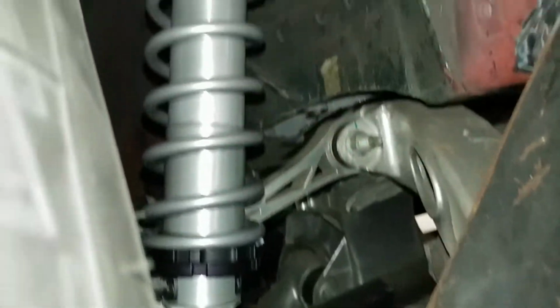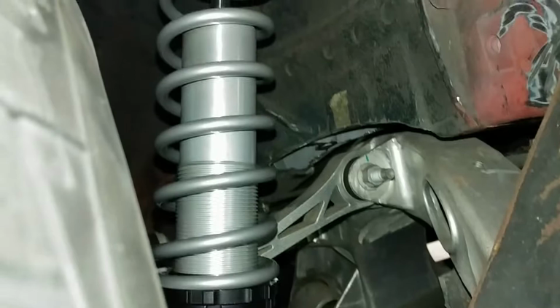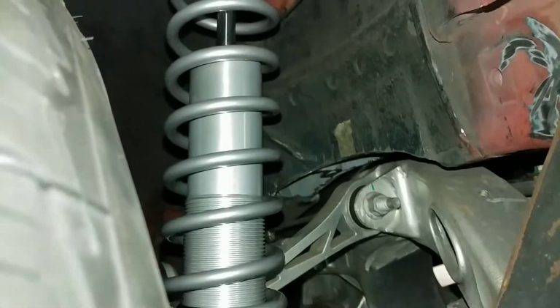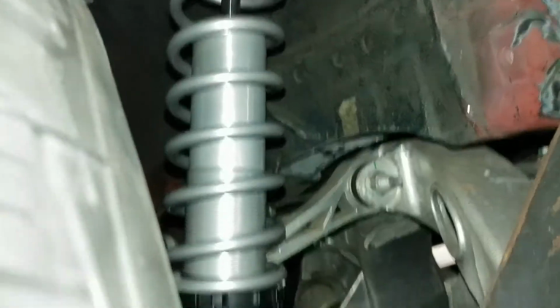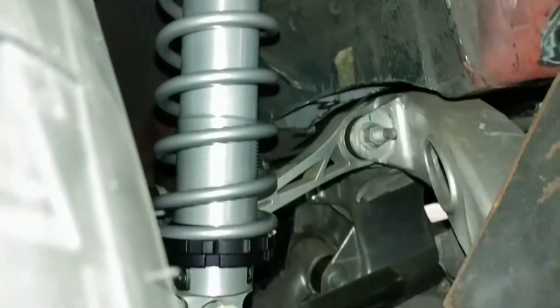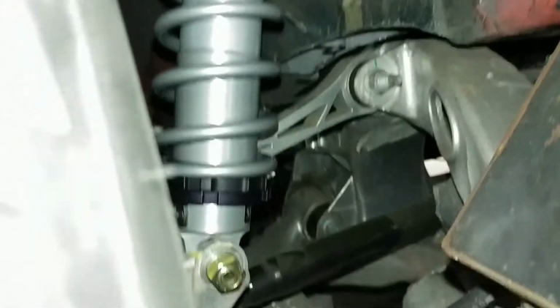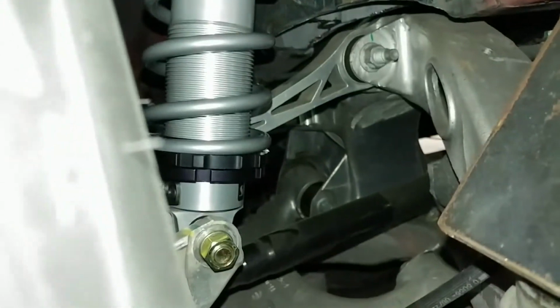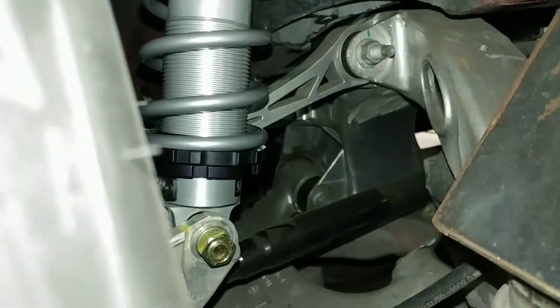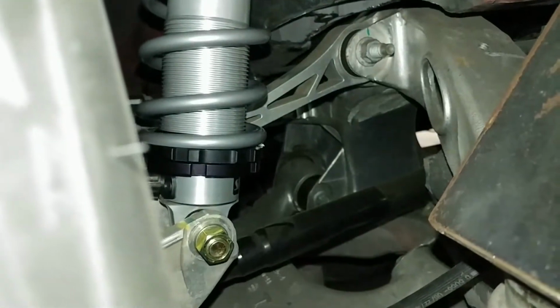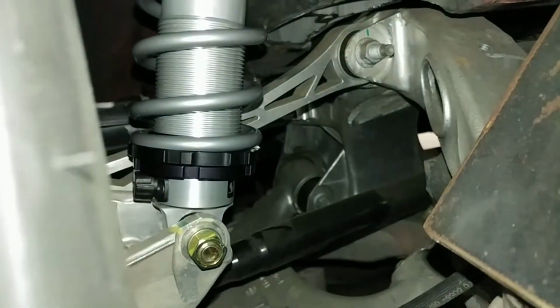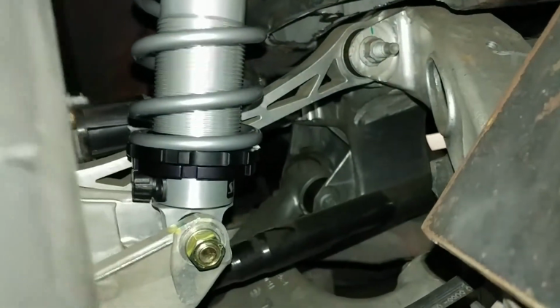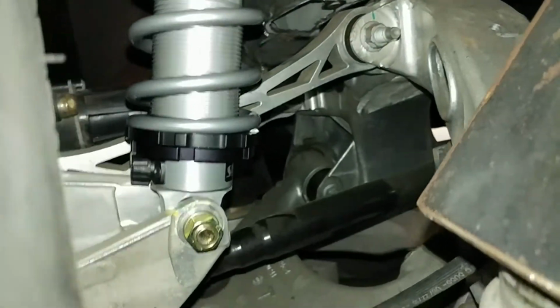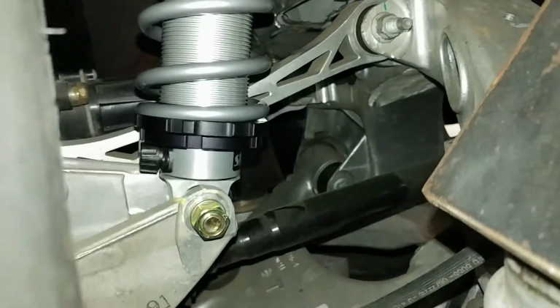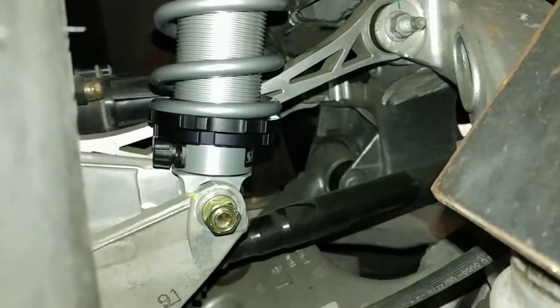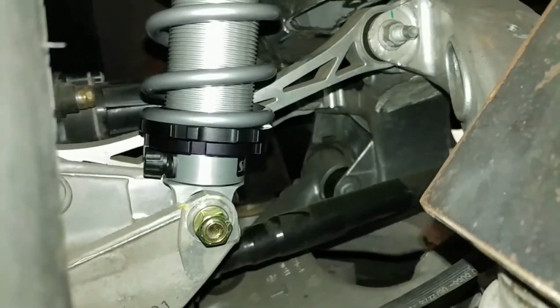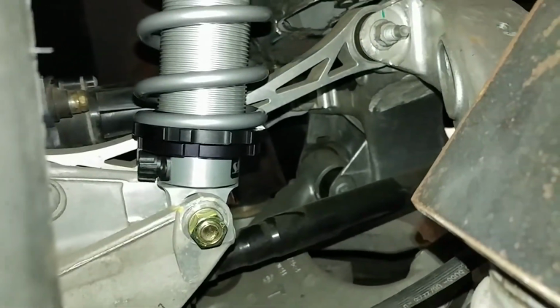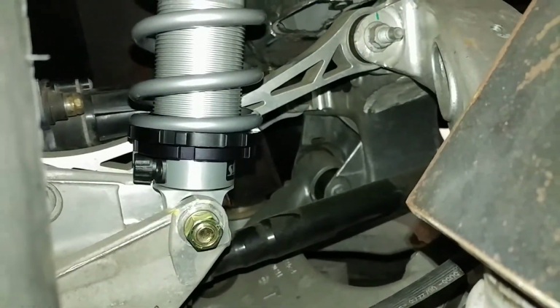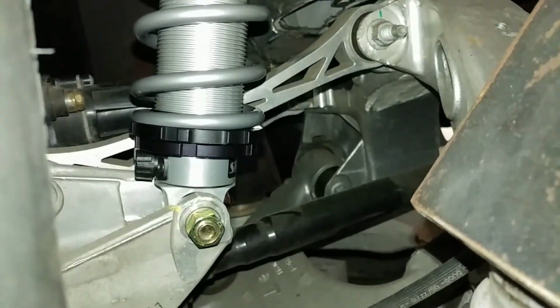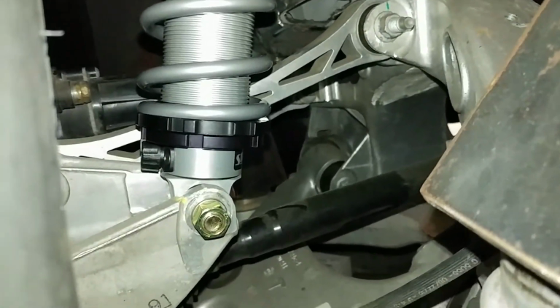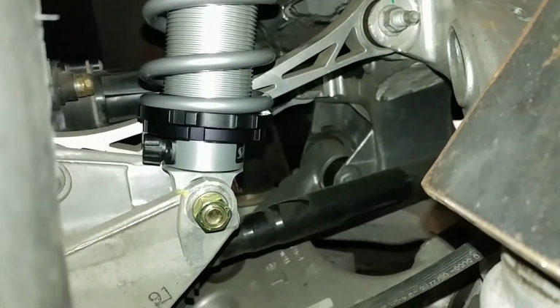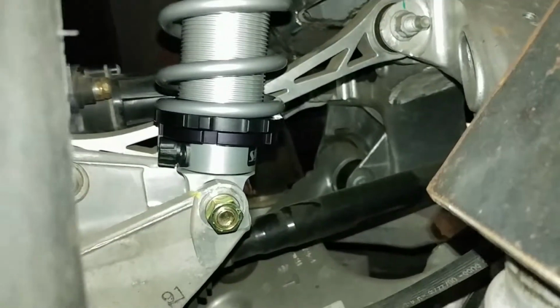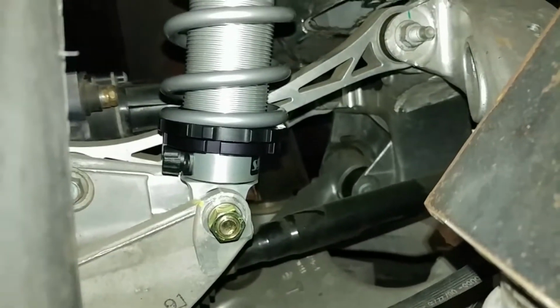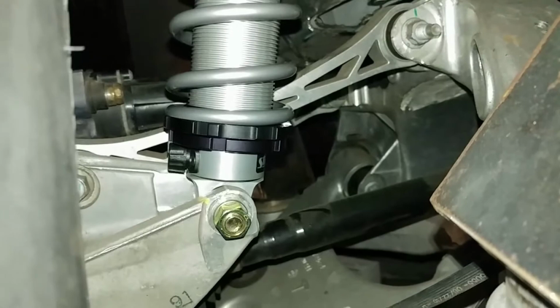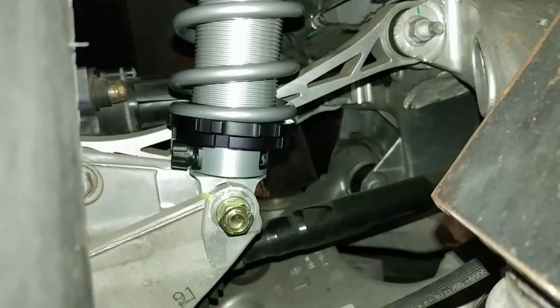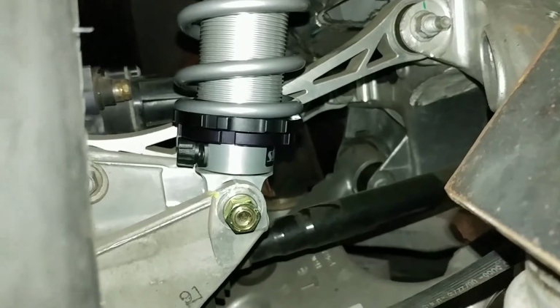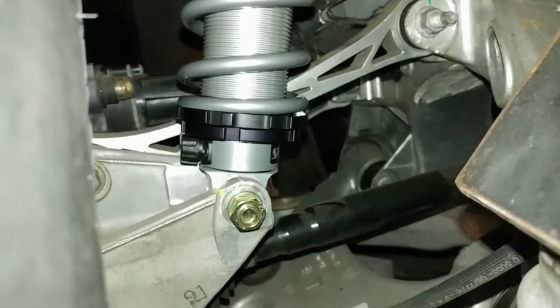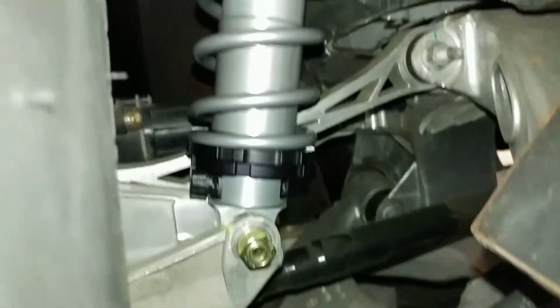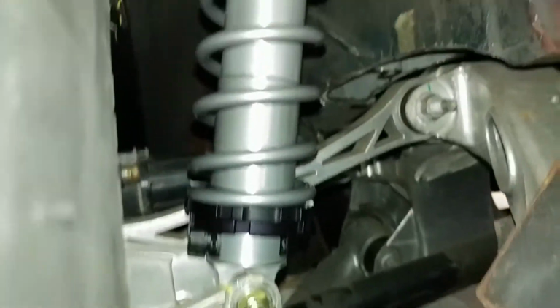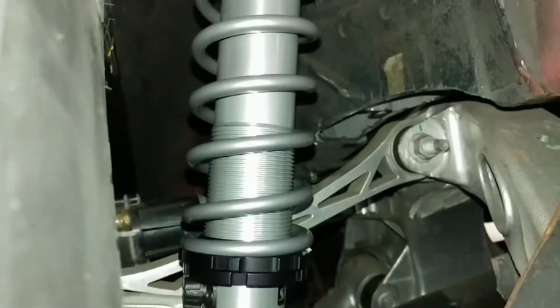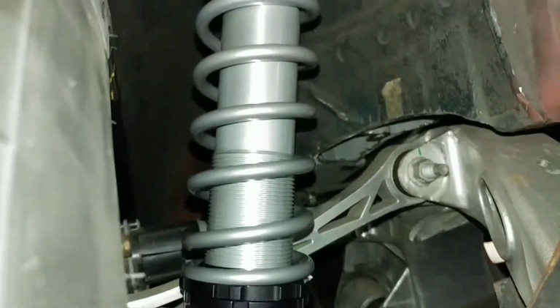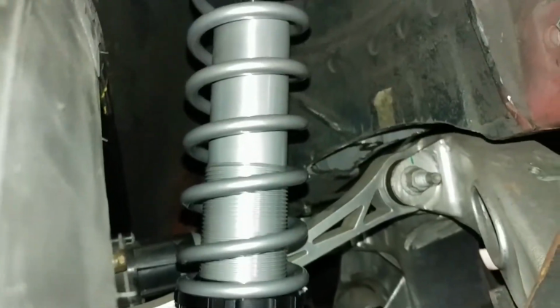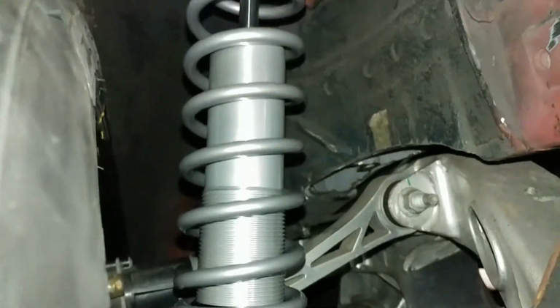And here it is linked up with the Tesla suspension parts. There's plenty of clearance between it and the wheel, which is good.